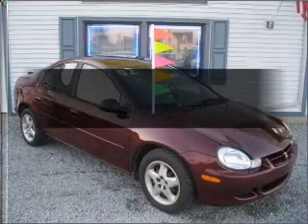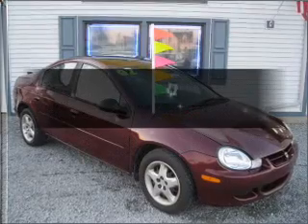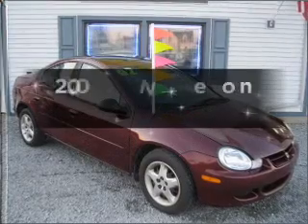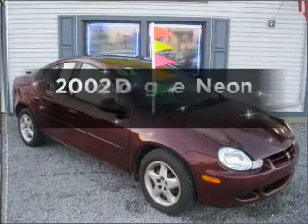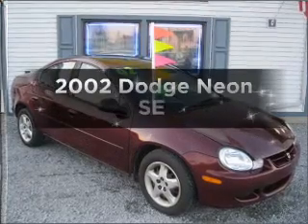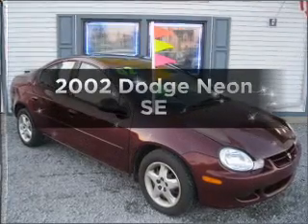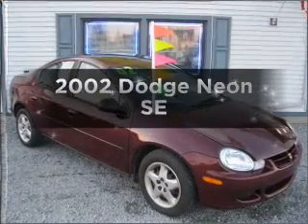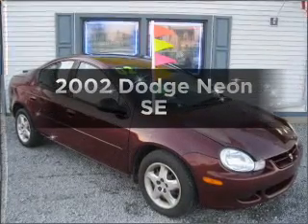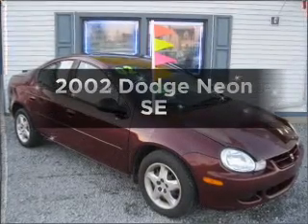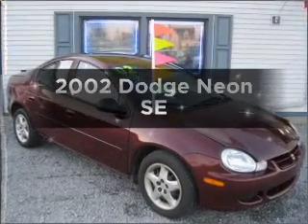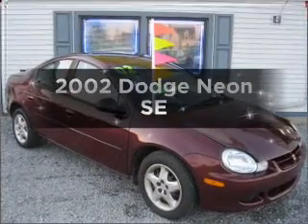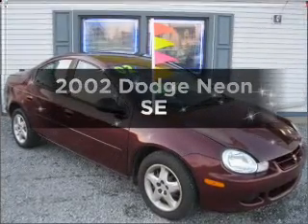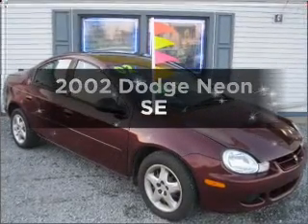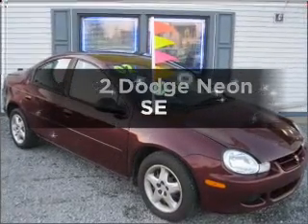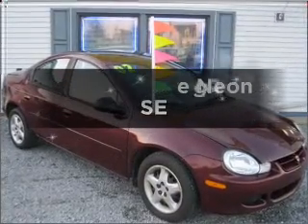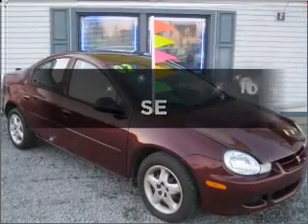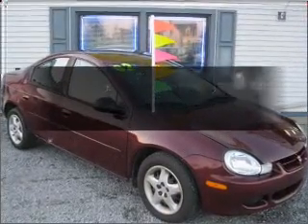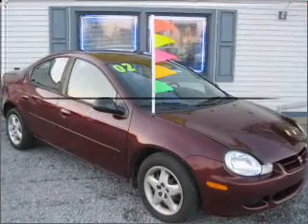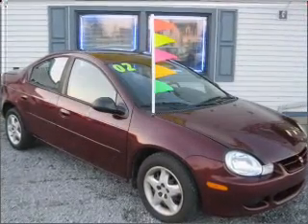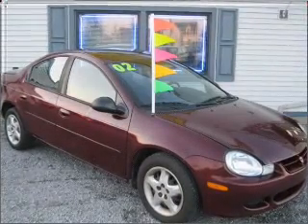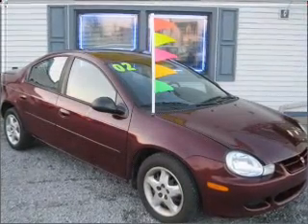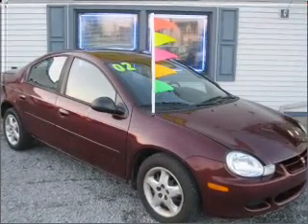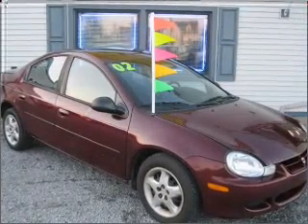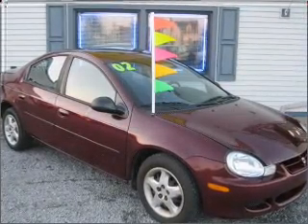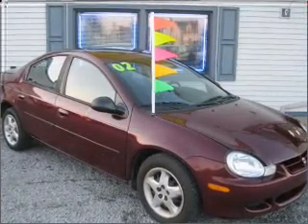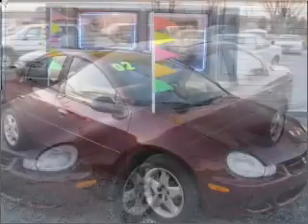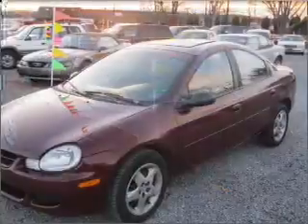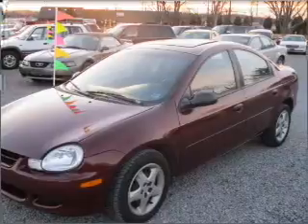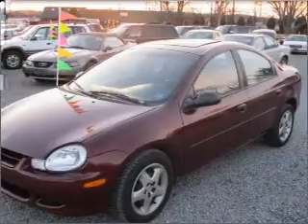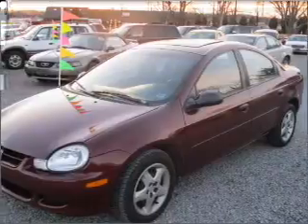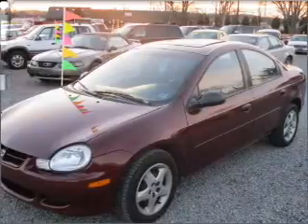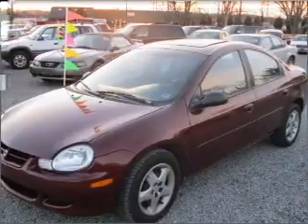Introducing the 2002 Dodge Neon. If you're looking for a first-rate auto, this one could be yours today.